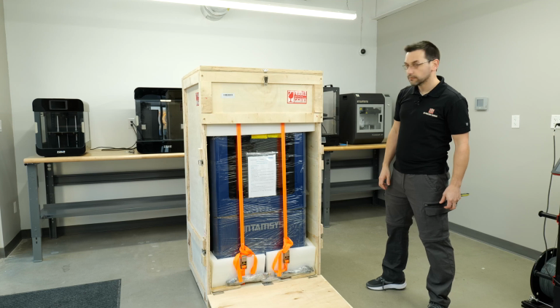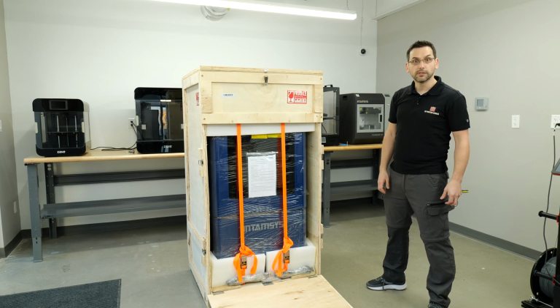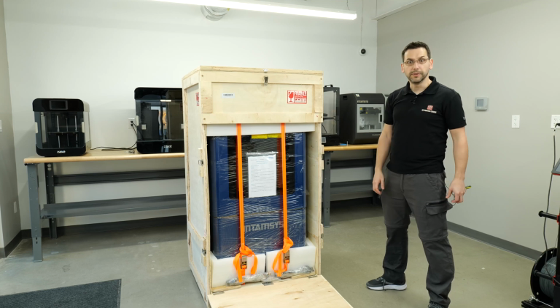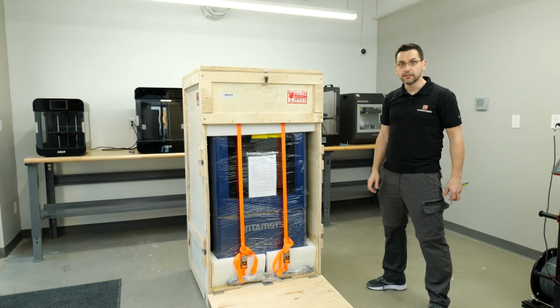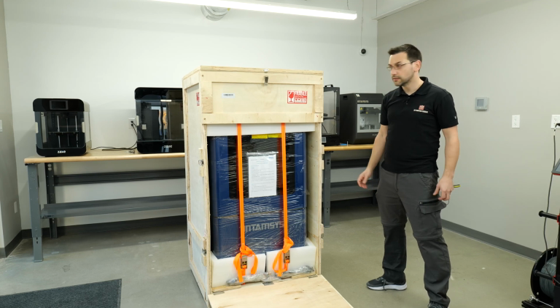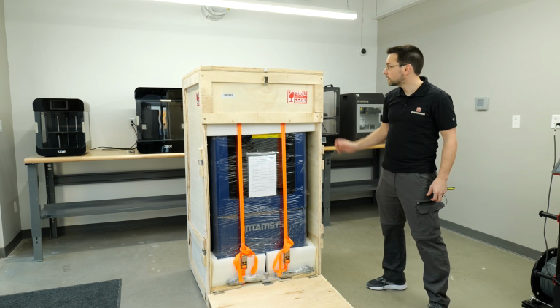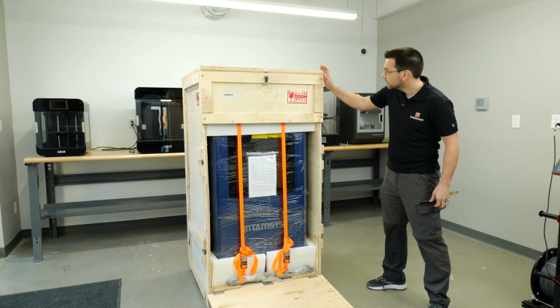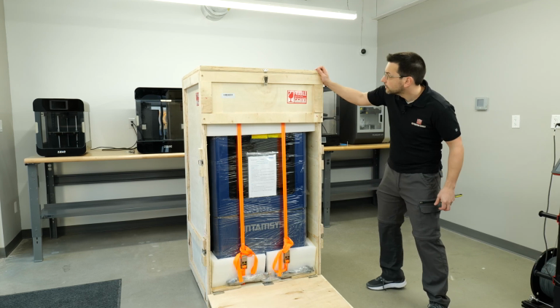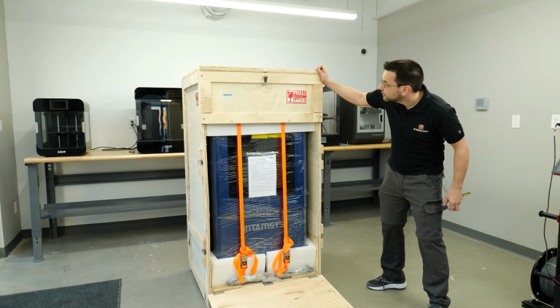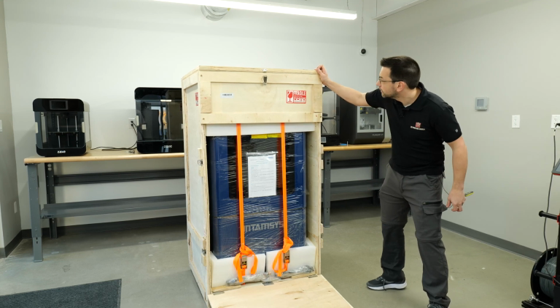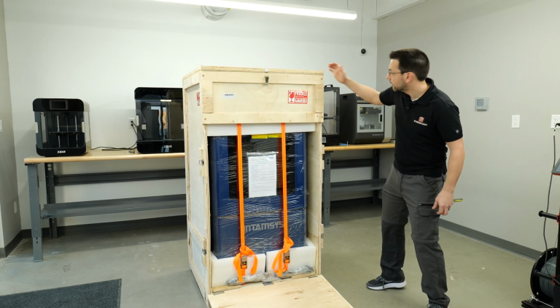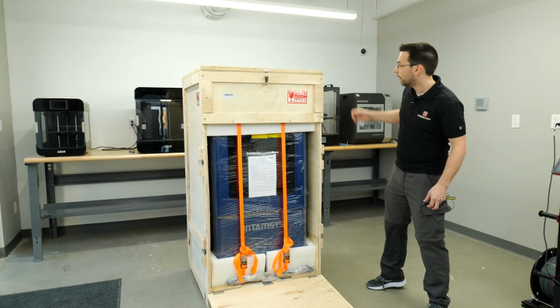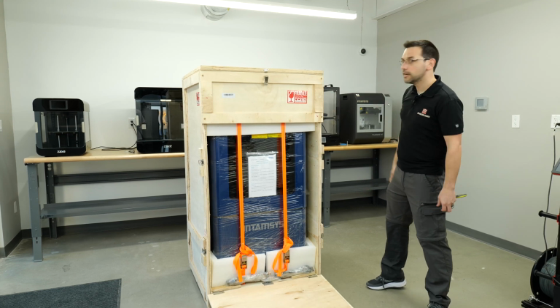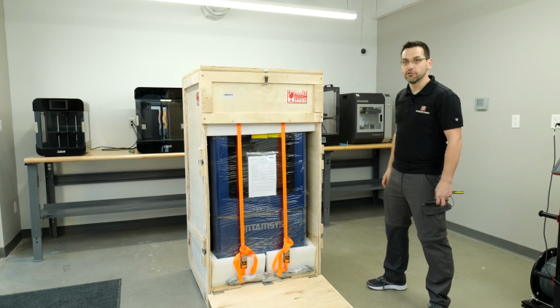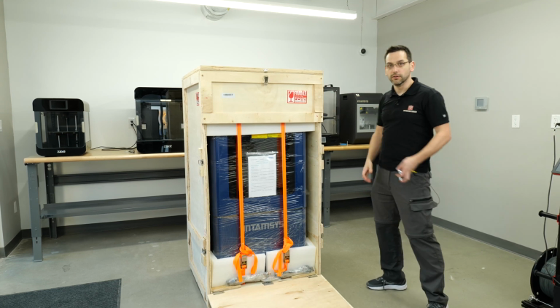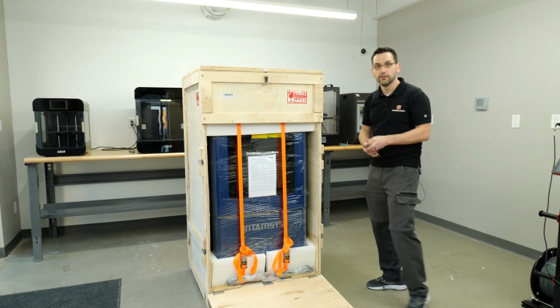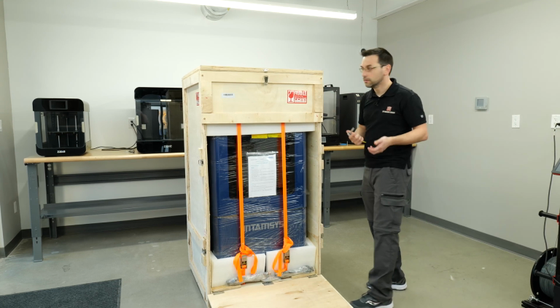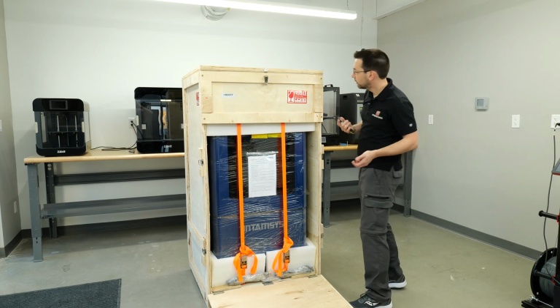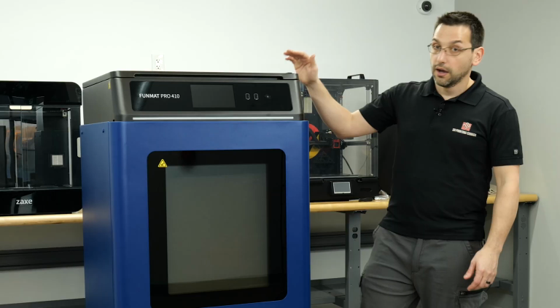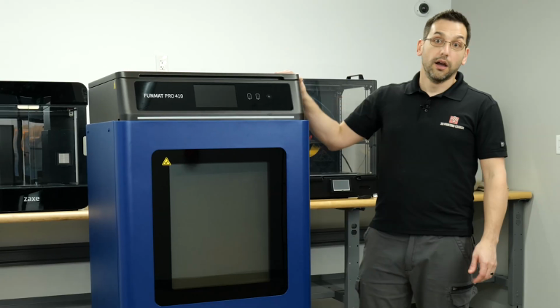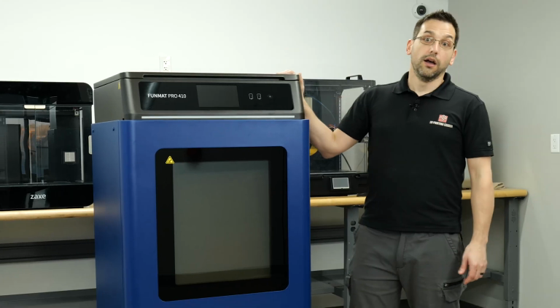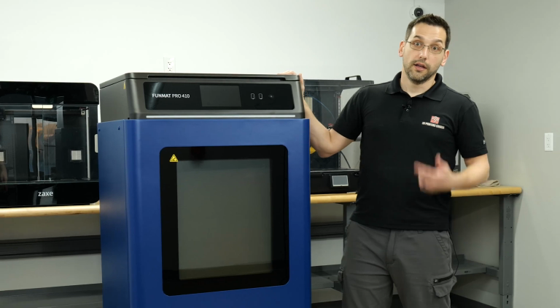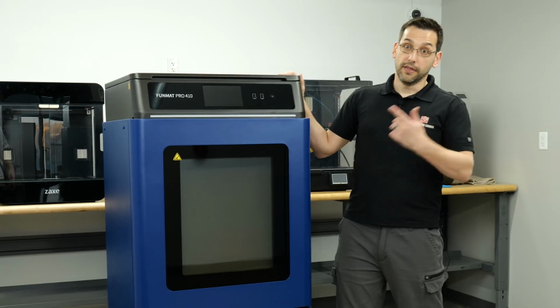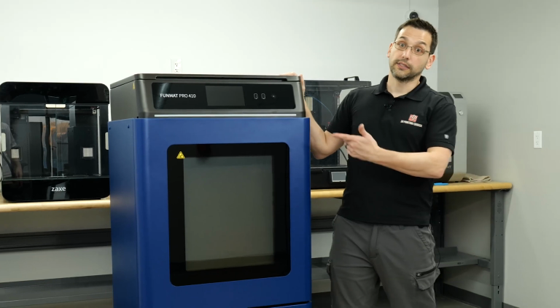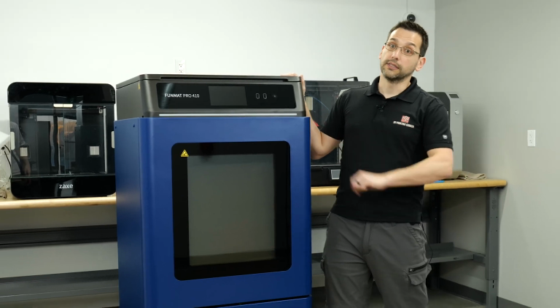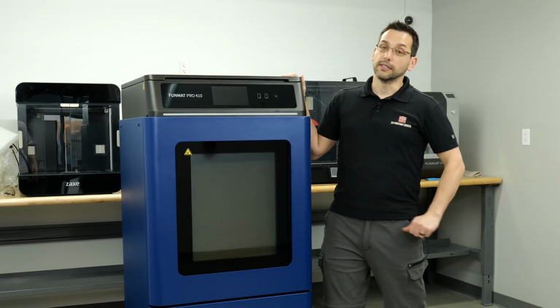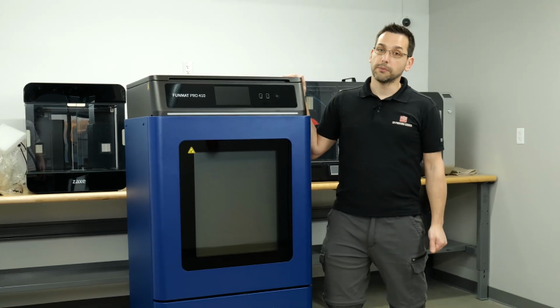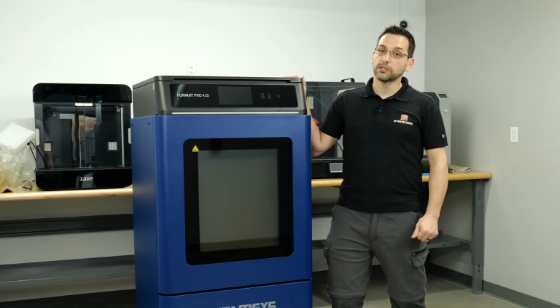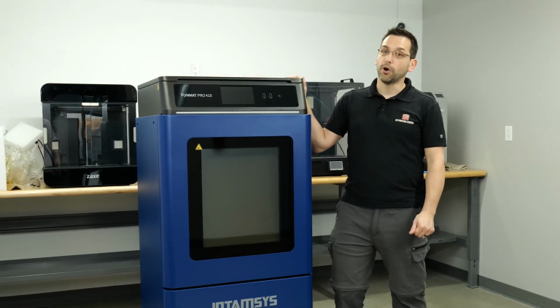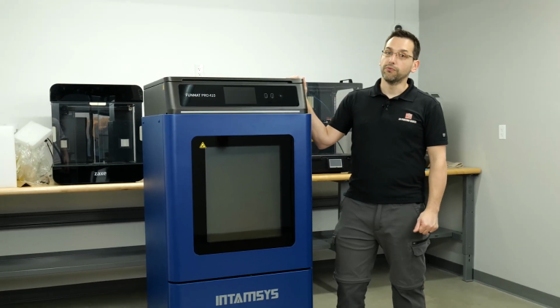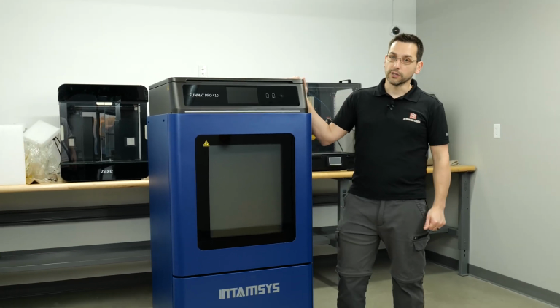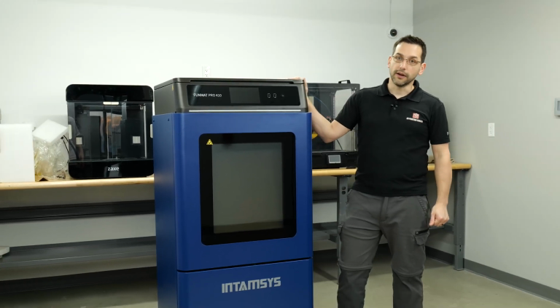That's a beast. I'm gonna need a drill. This is the Entamsys Pro 410.